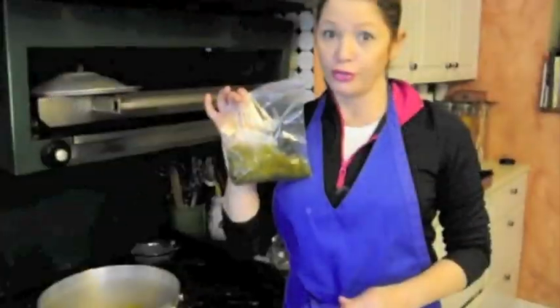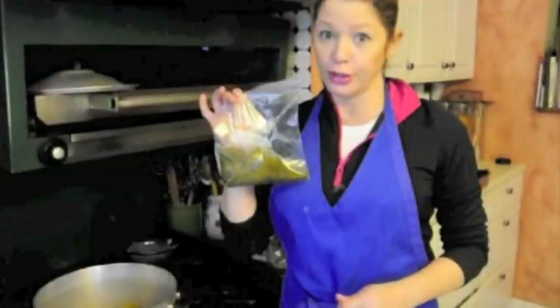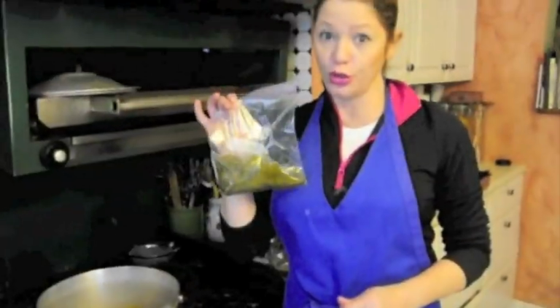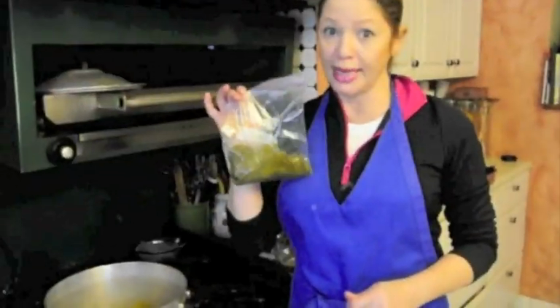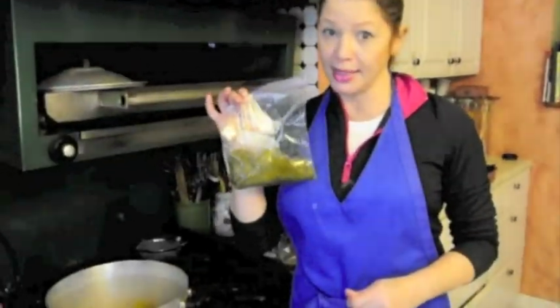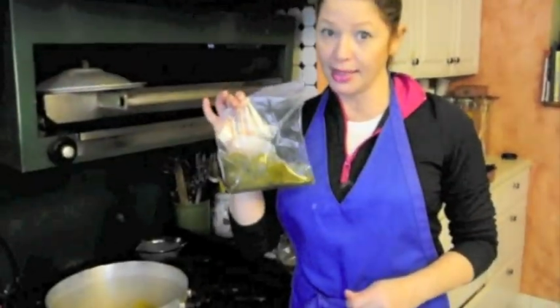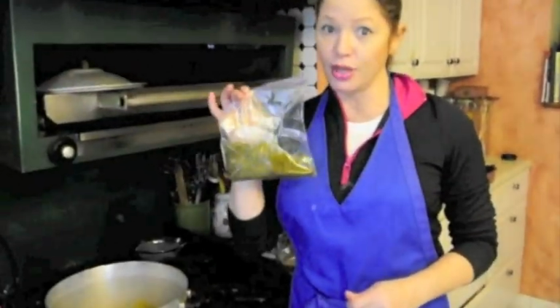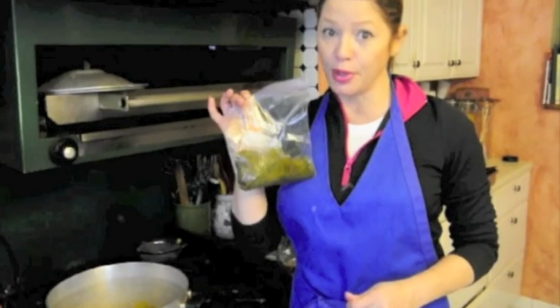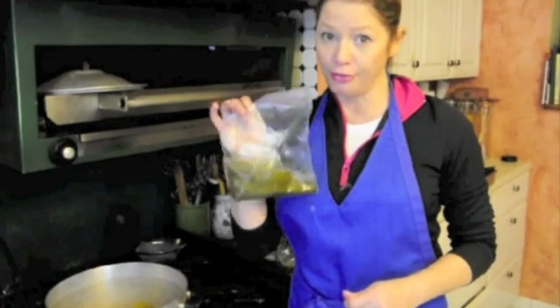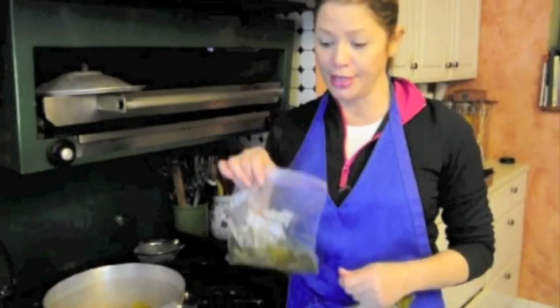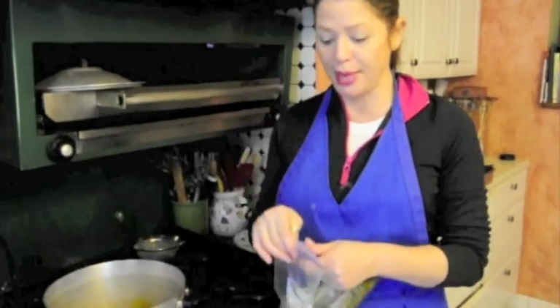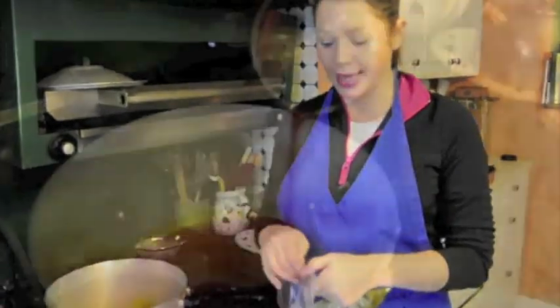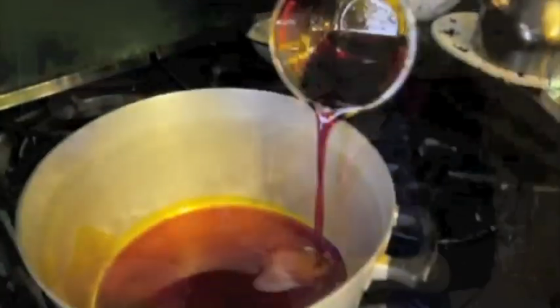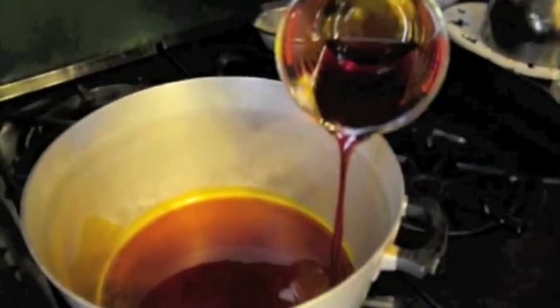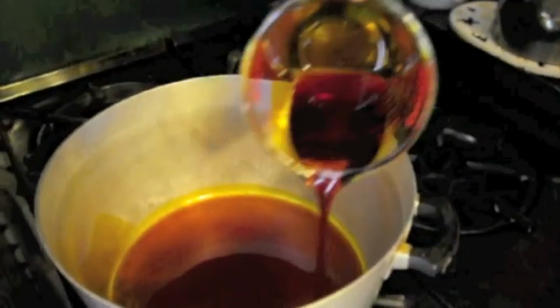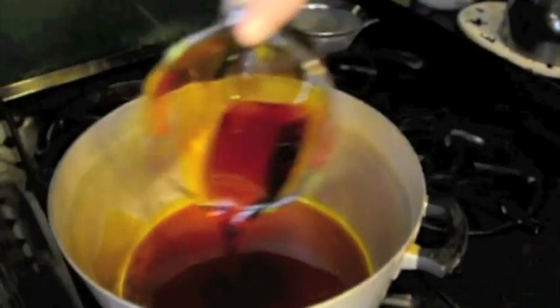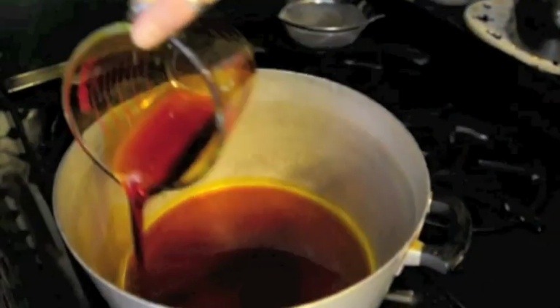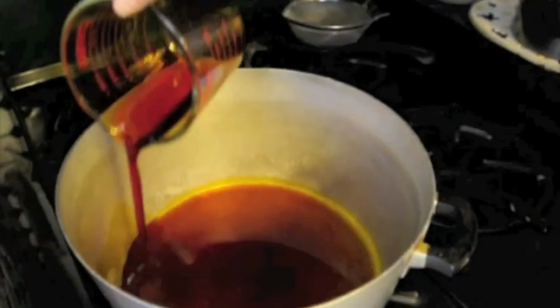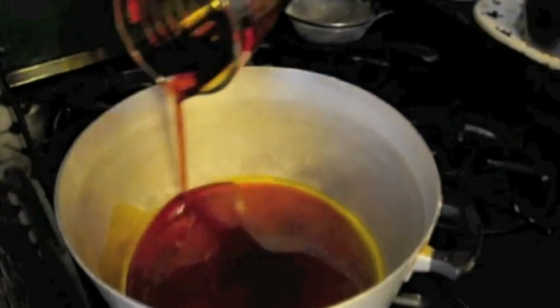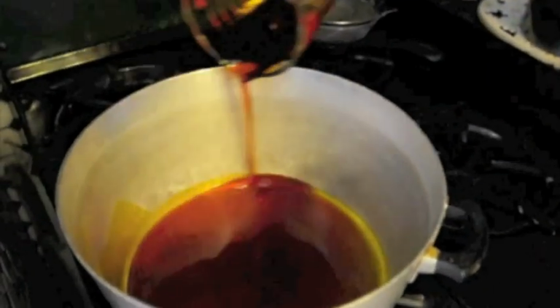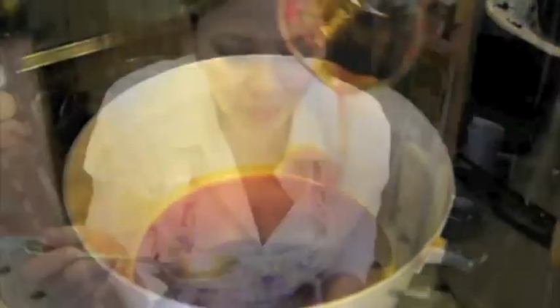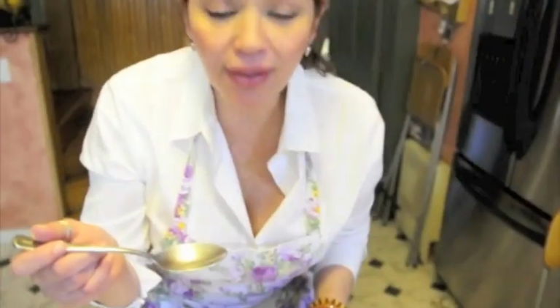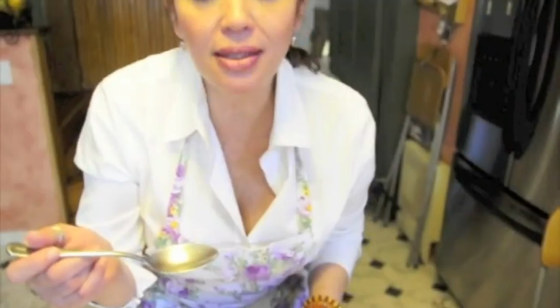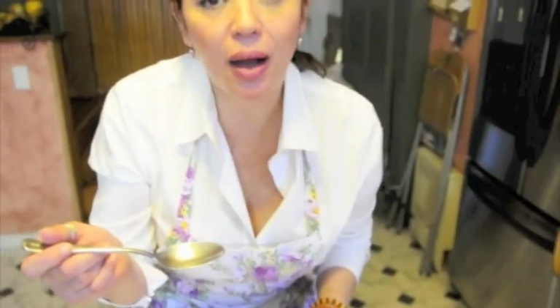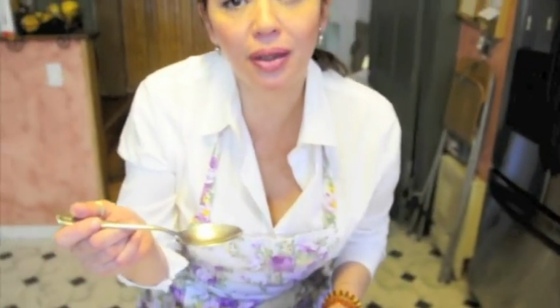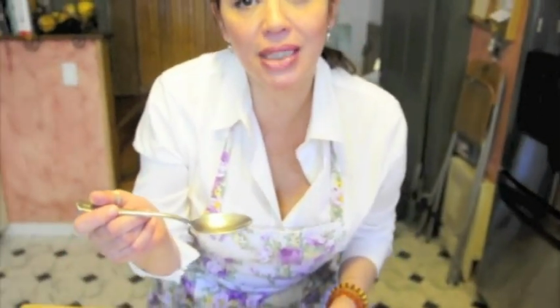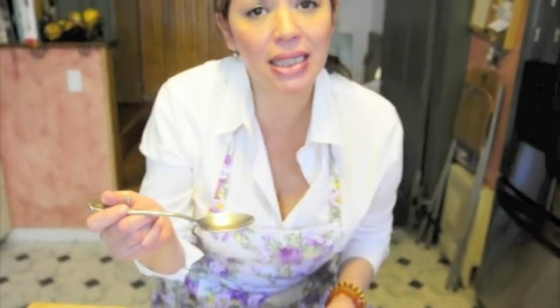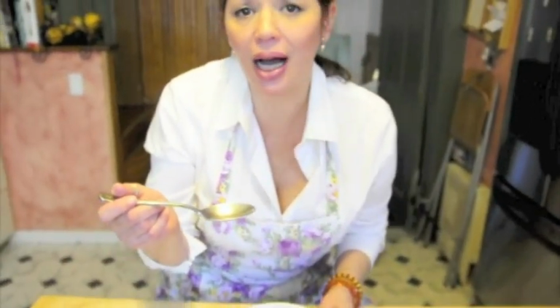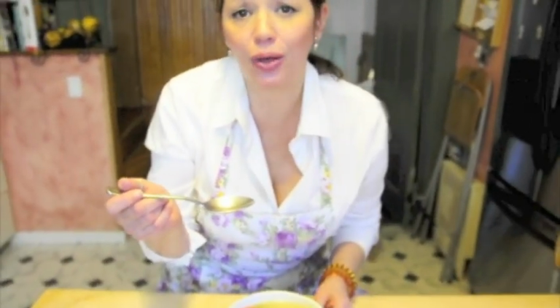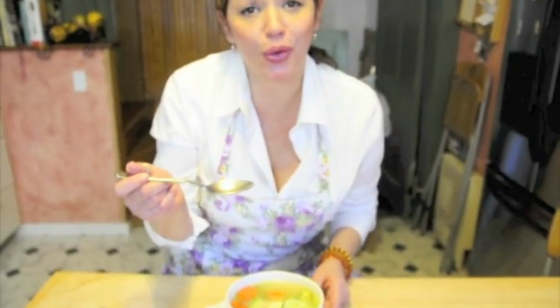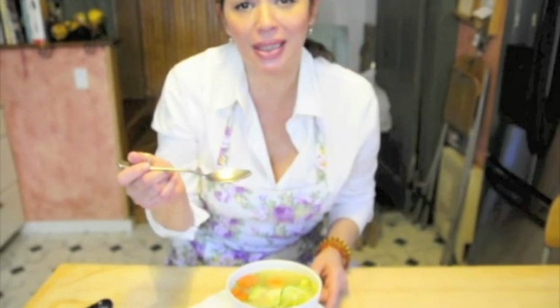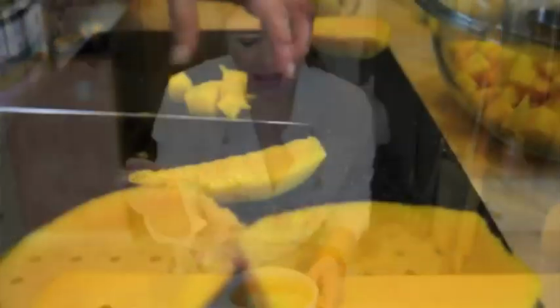Sofrito — you make it on Sunday, you put it in a freezer bag. Beautiful, vibrant color. That's not what they'll taste like. I don't know what that does.